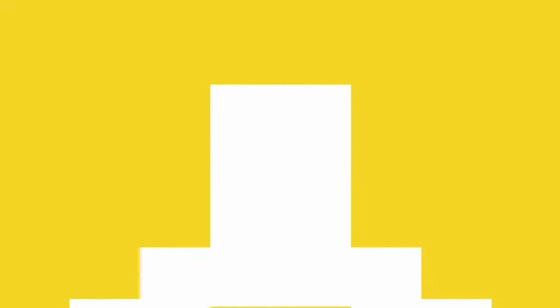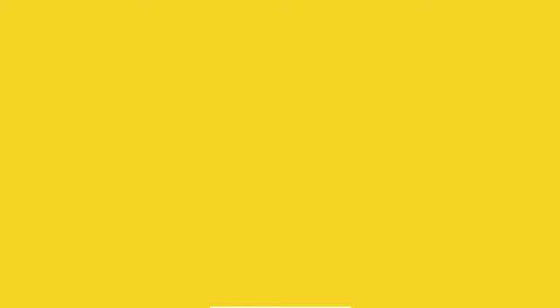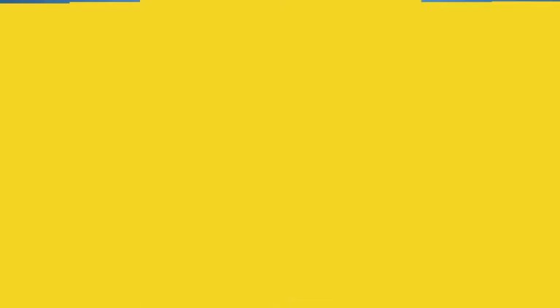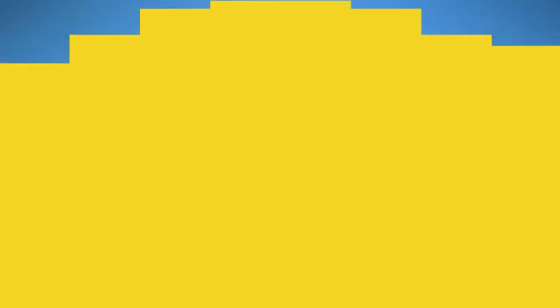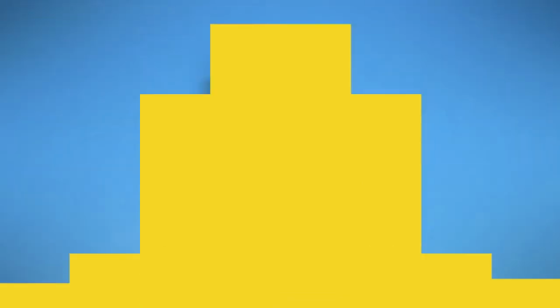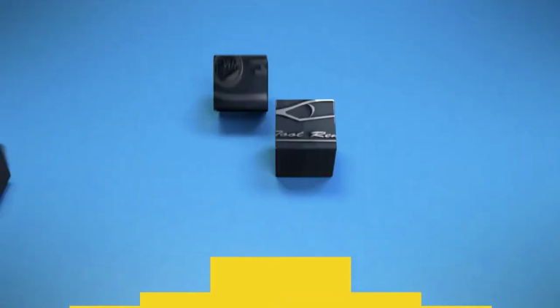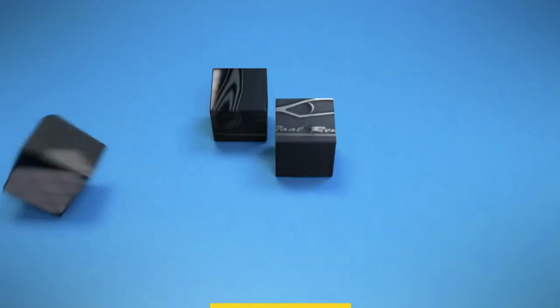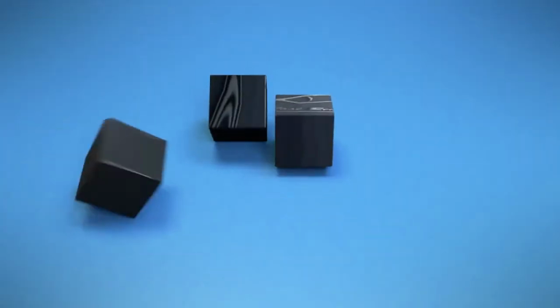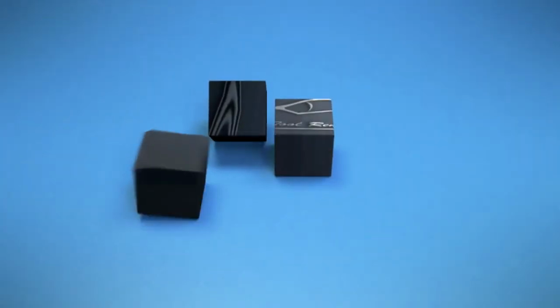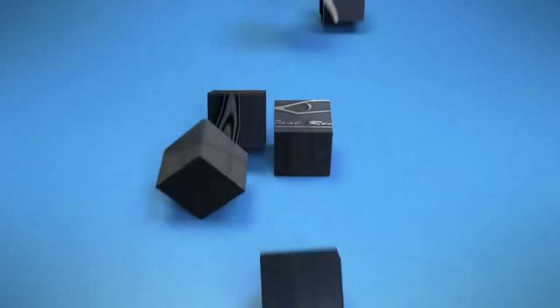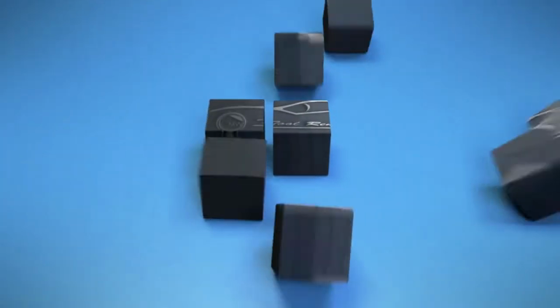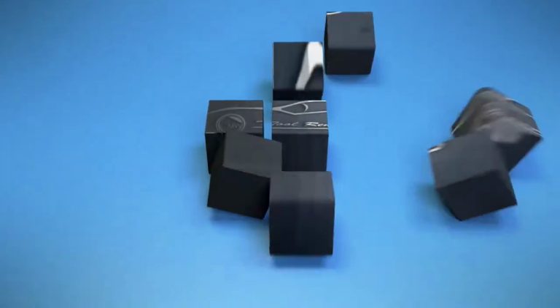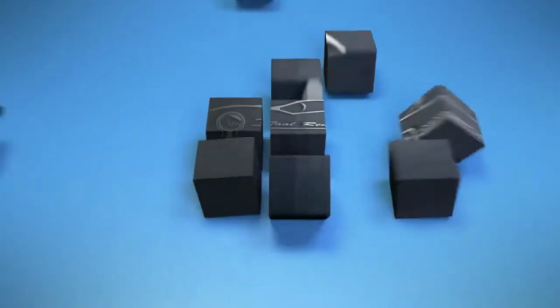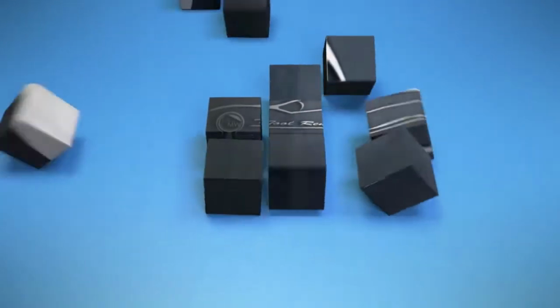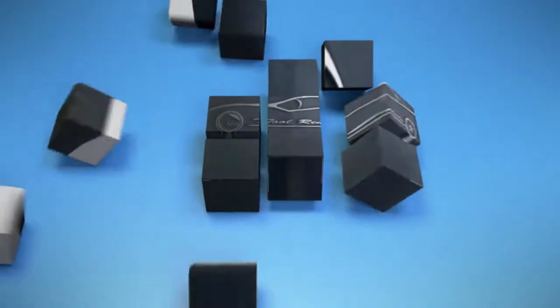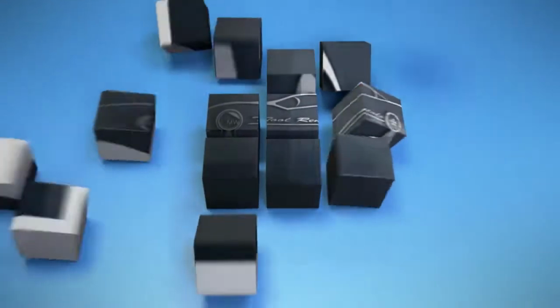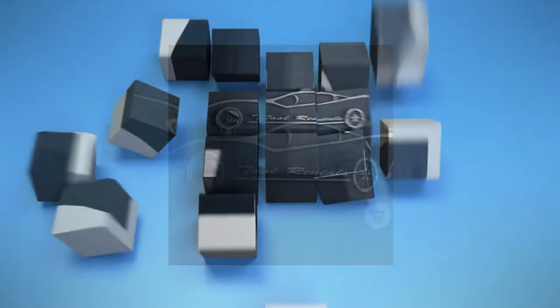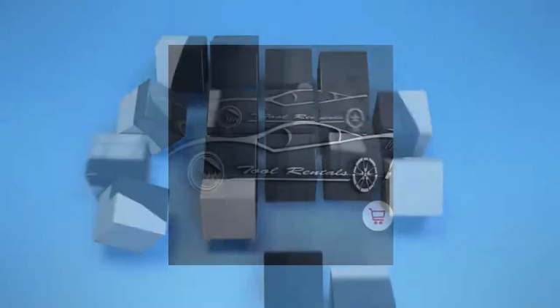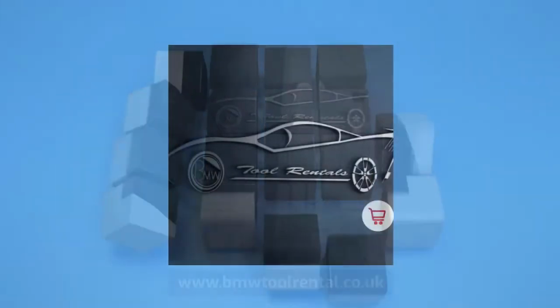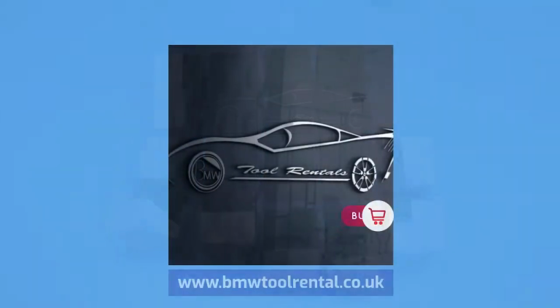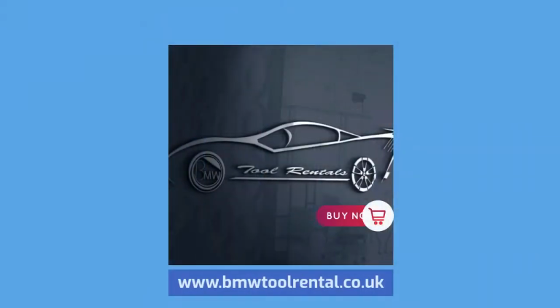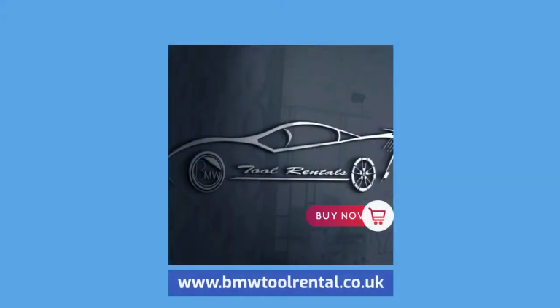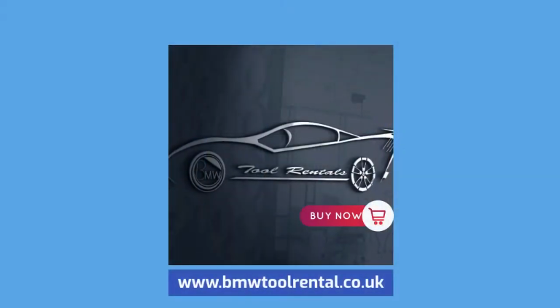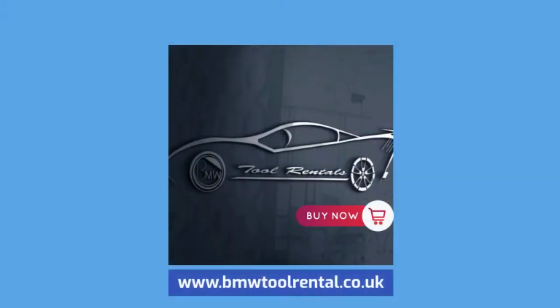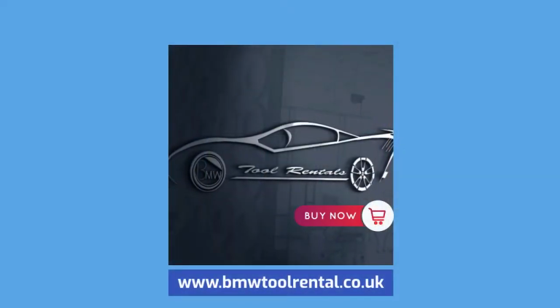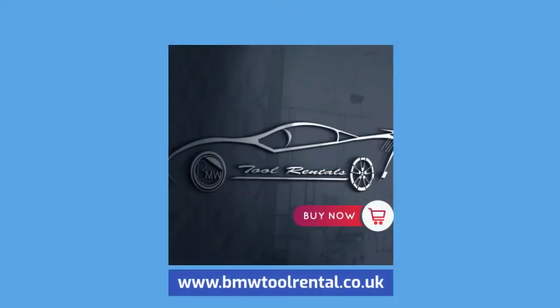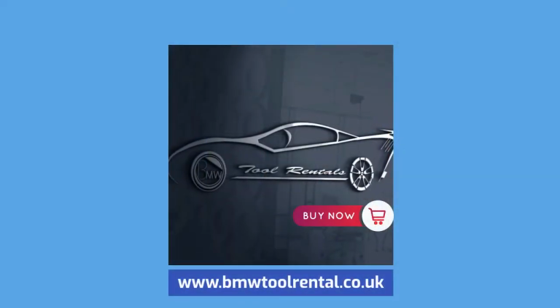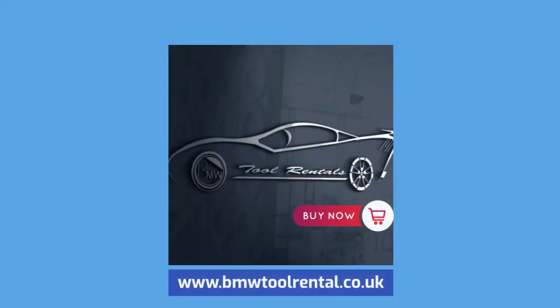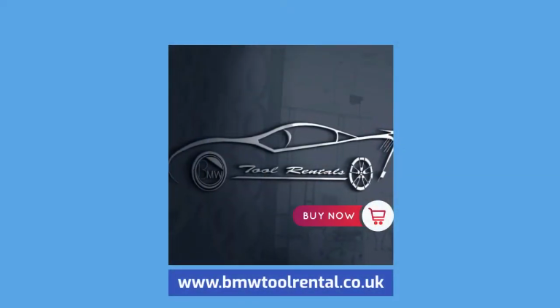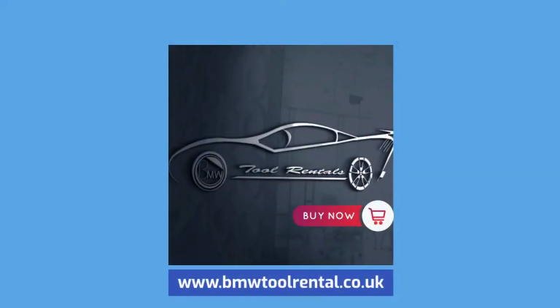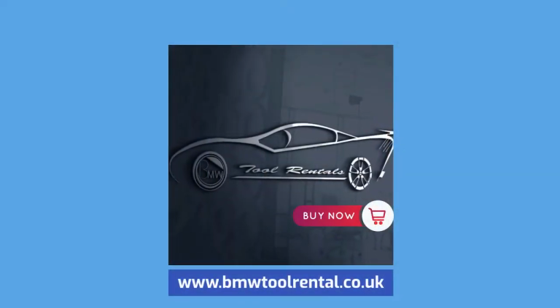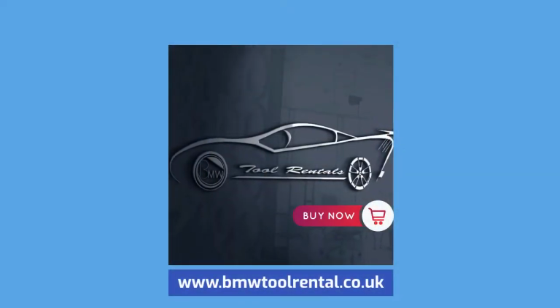To buy now, please contact us at www.bmwtoolrental.co.uk